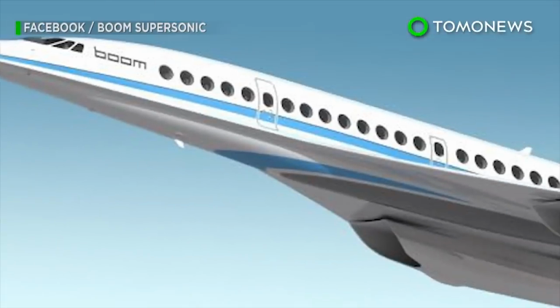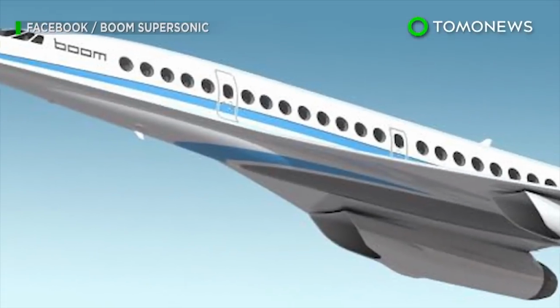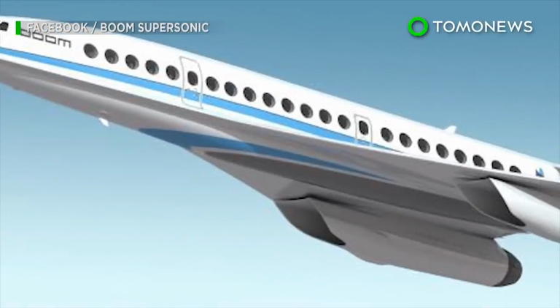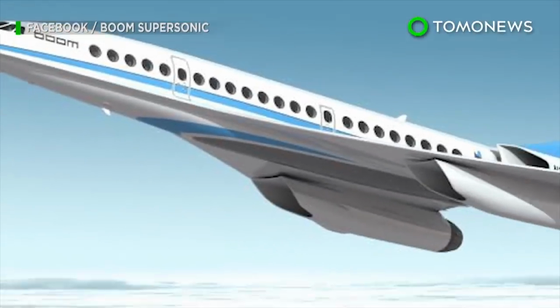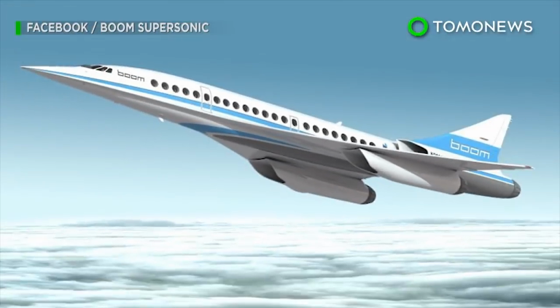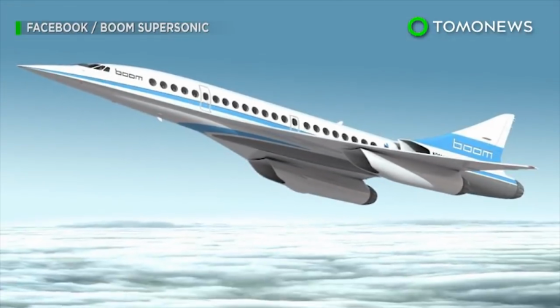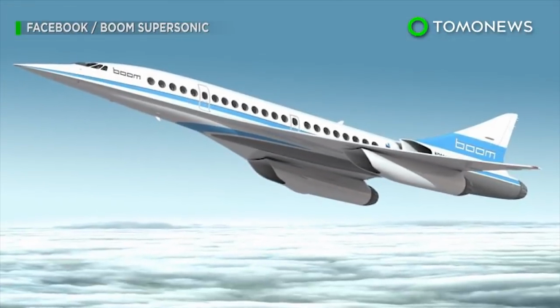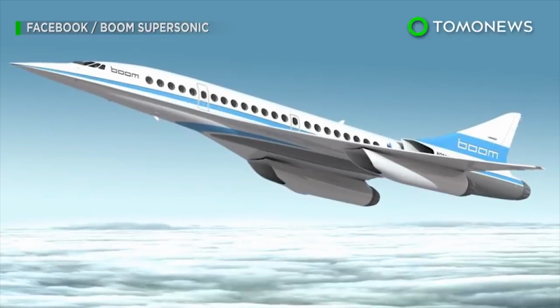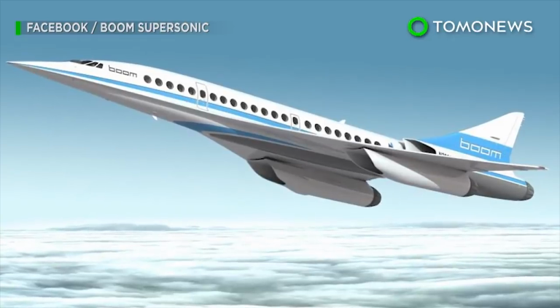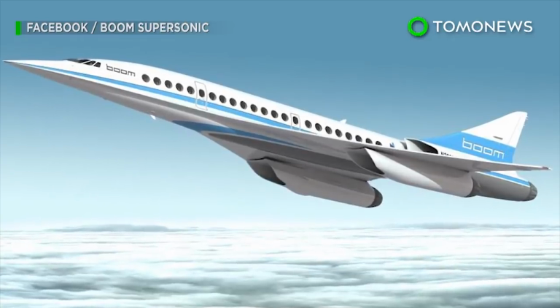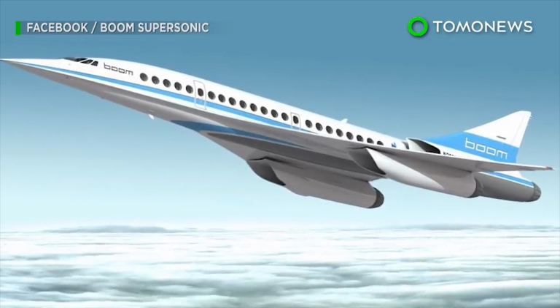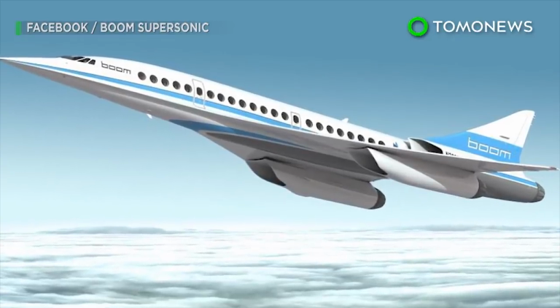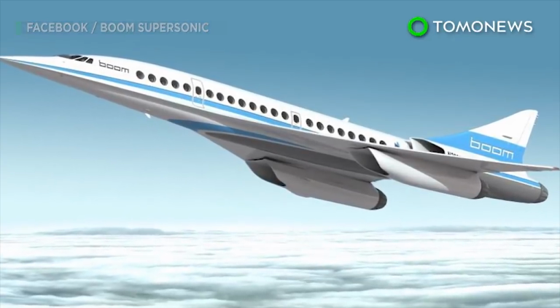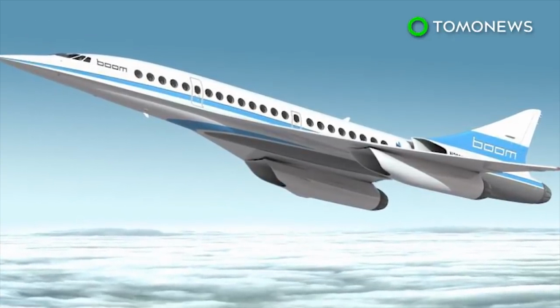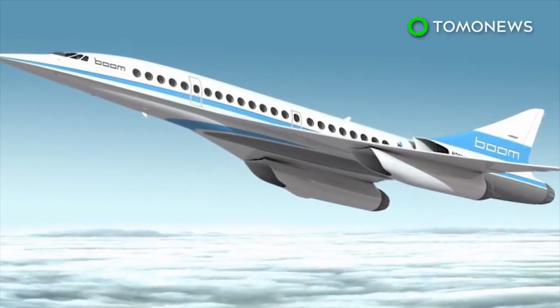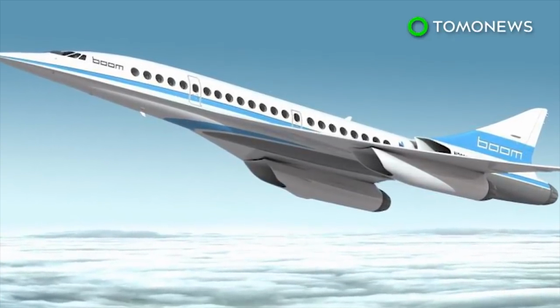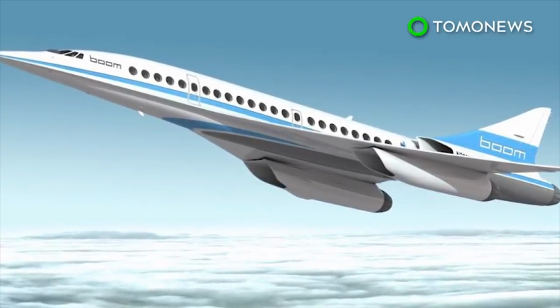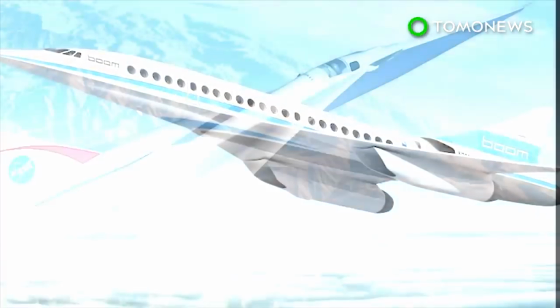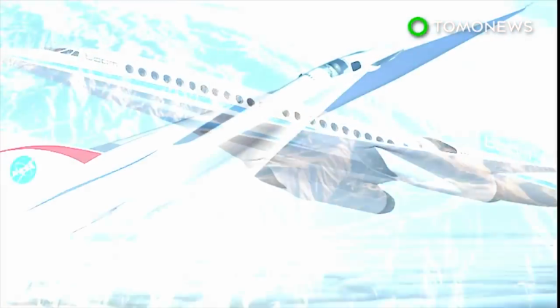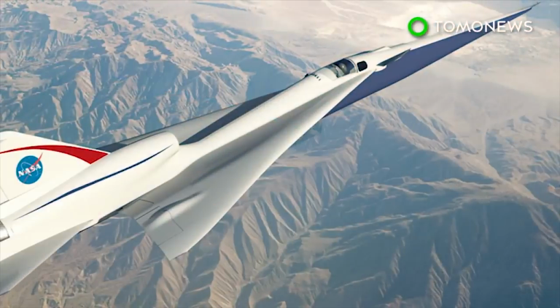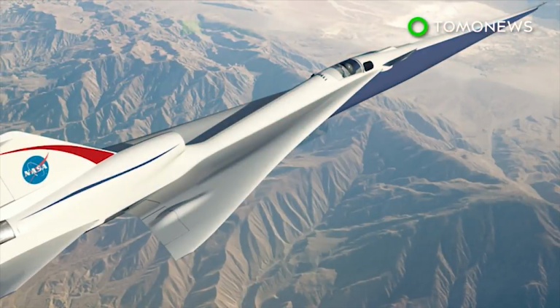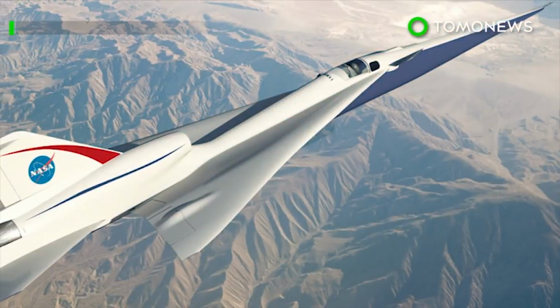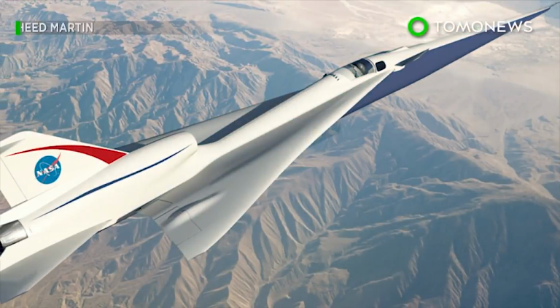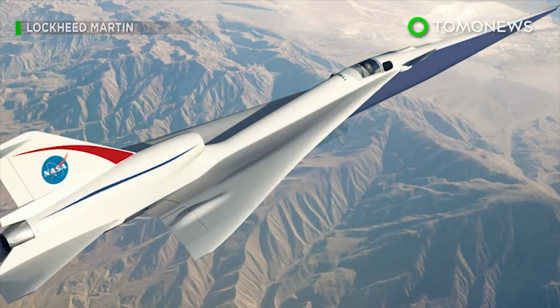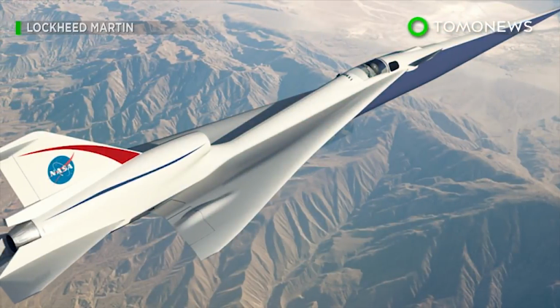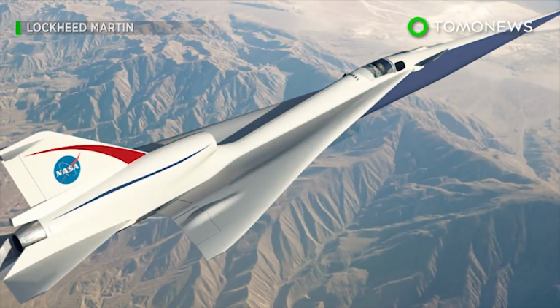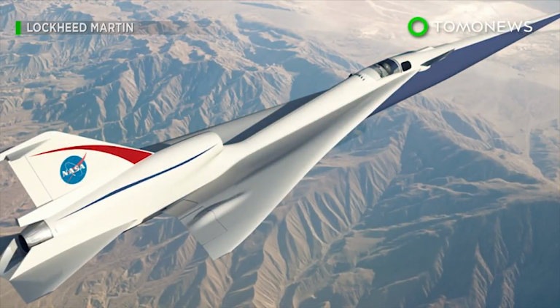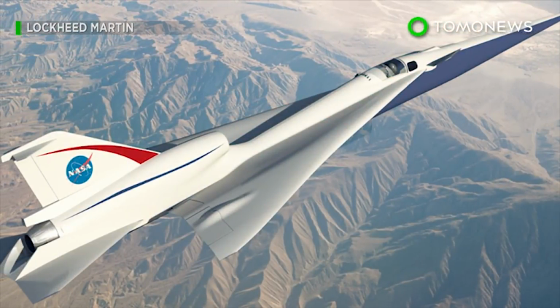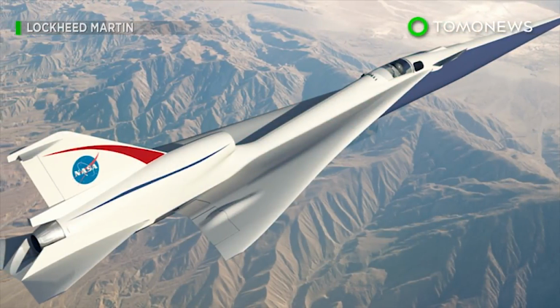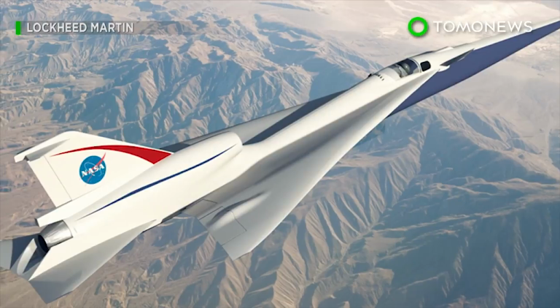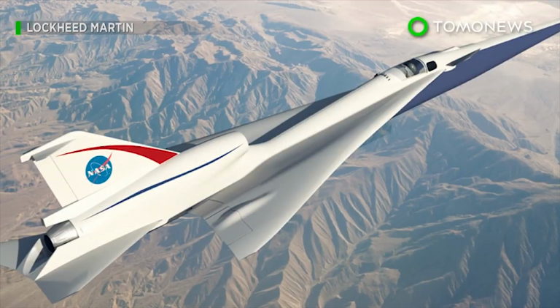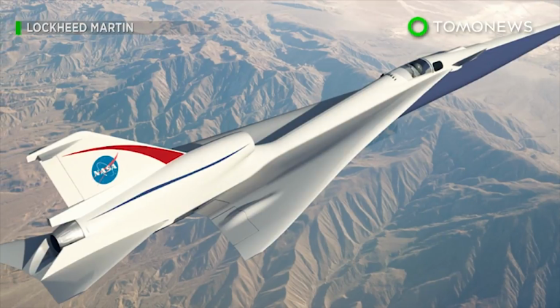Other companies, such as Boom Technology and Lockheed Martin, are also developing supersonic jets, which they hope will be in service within a decade.